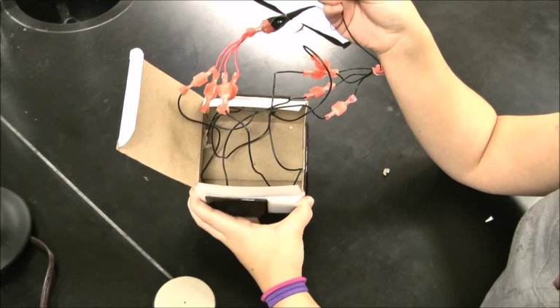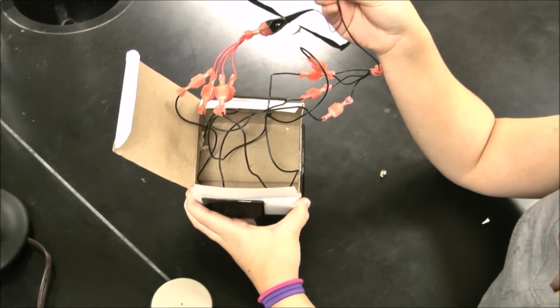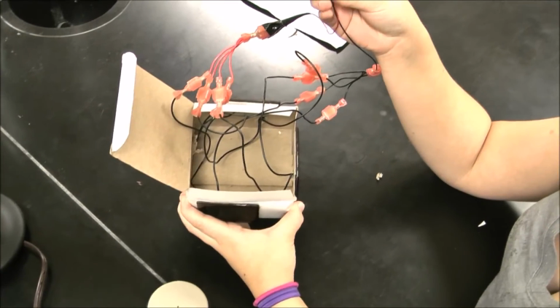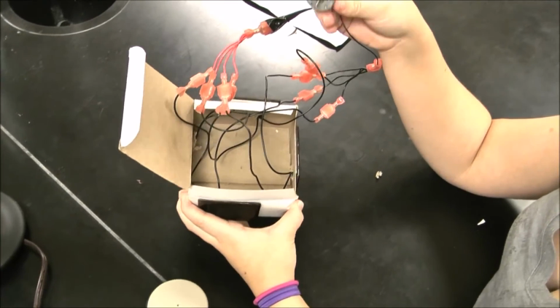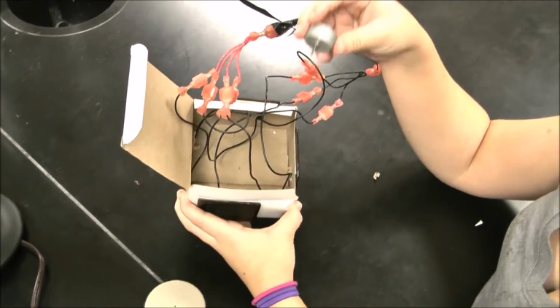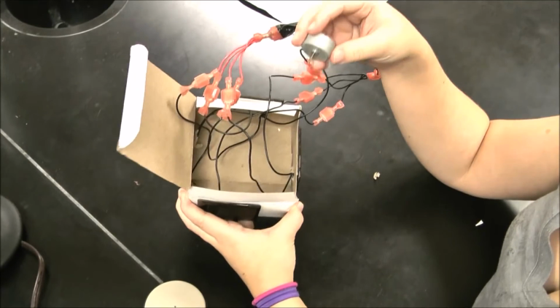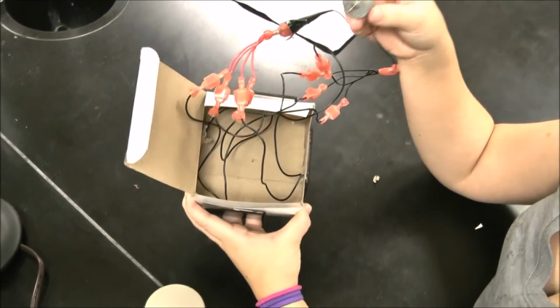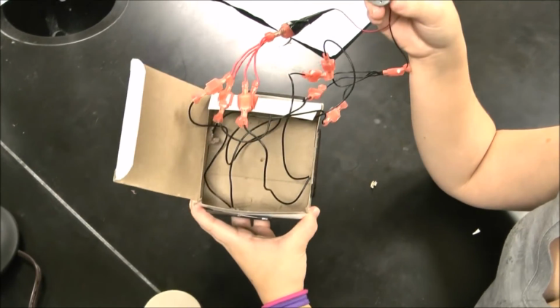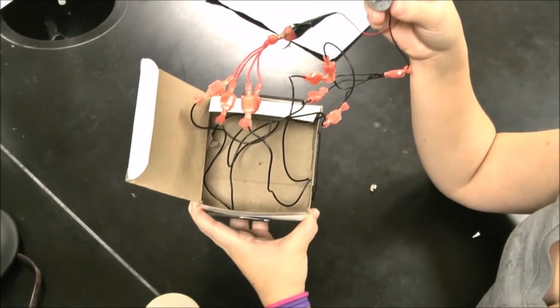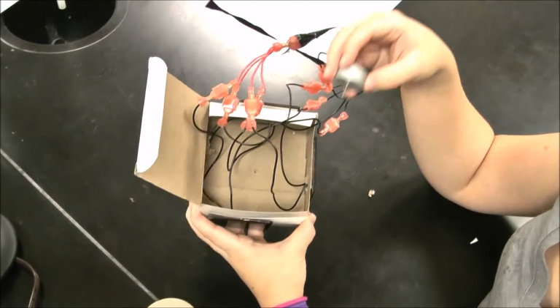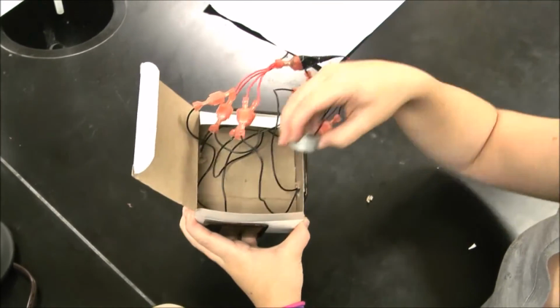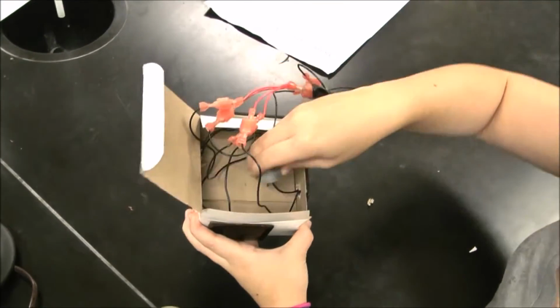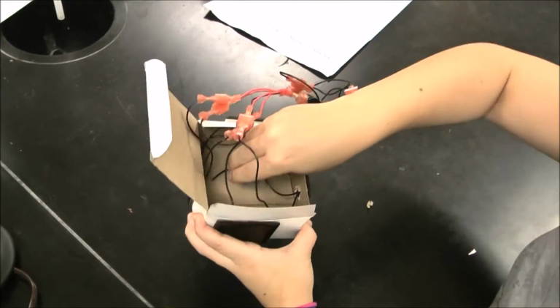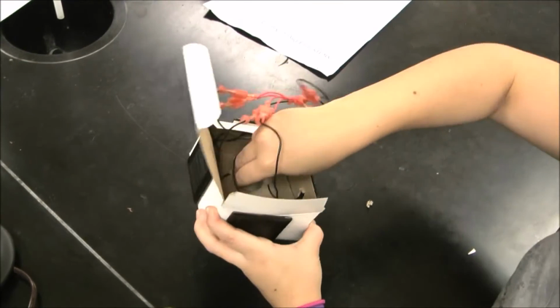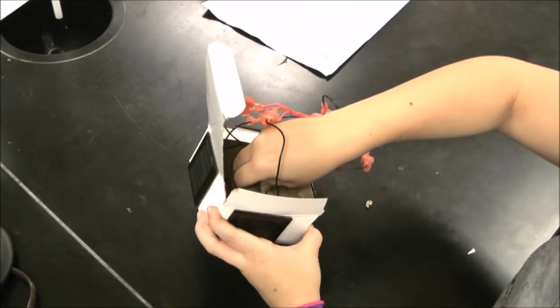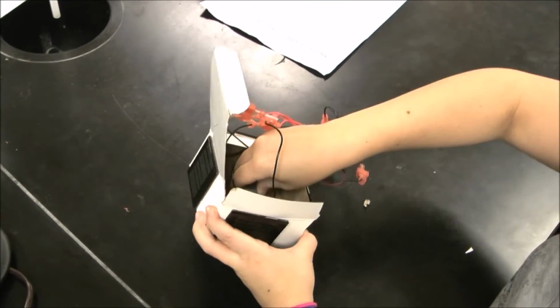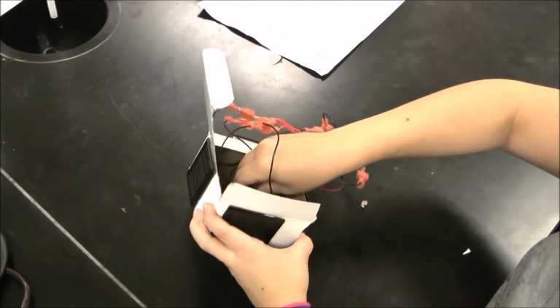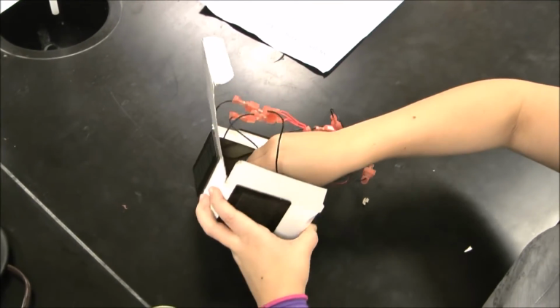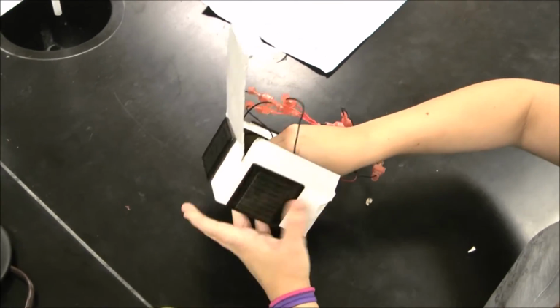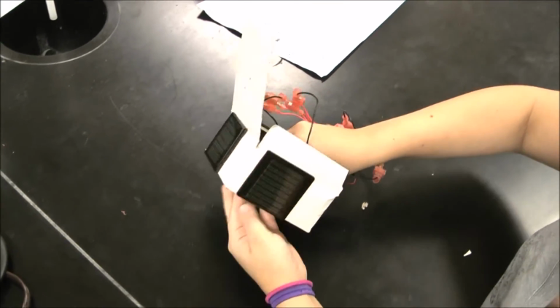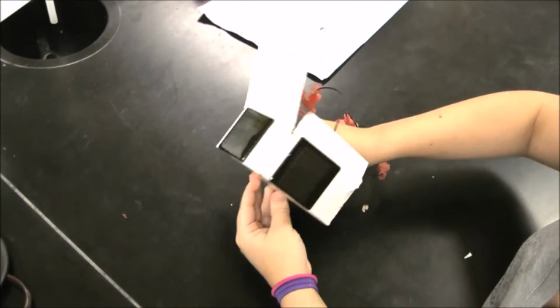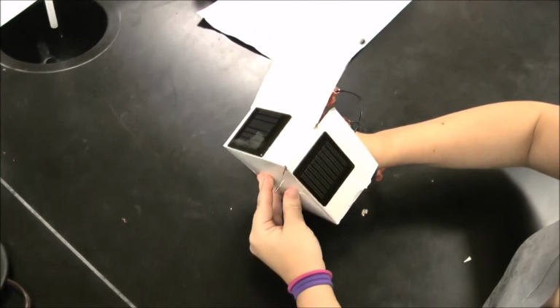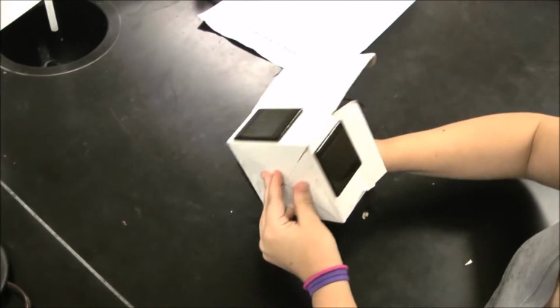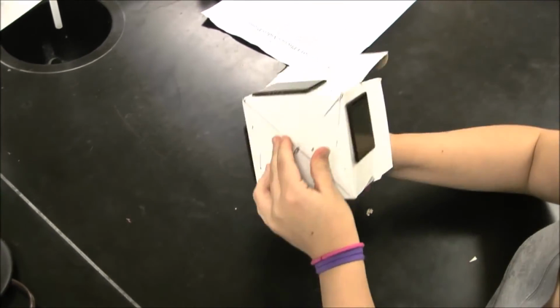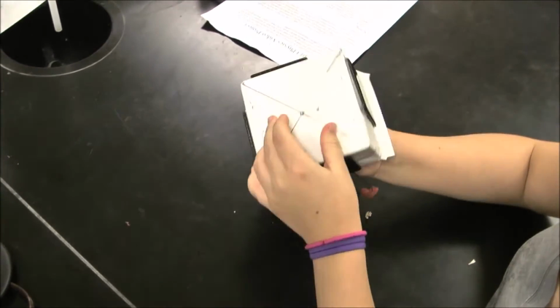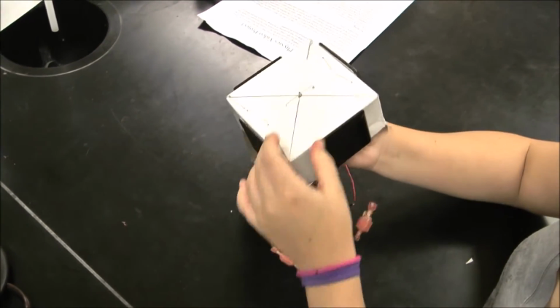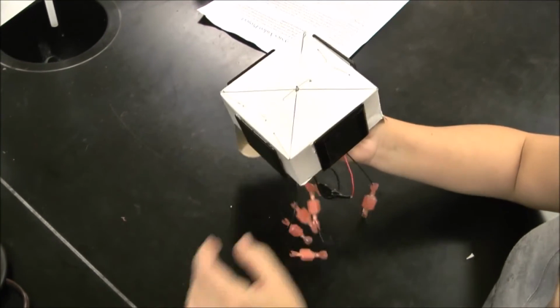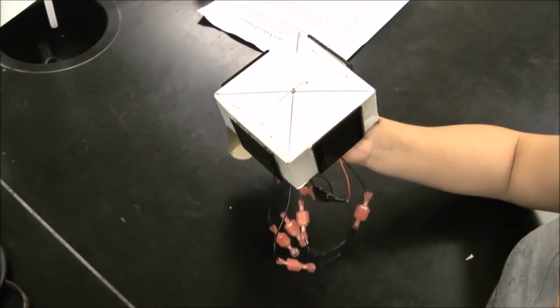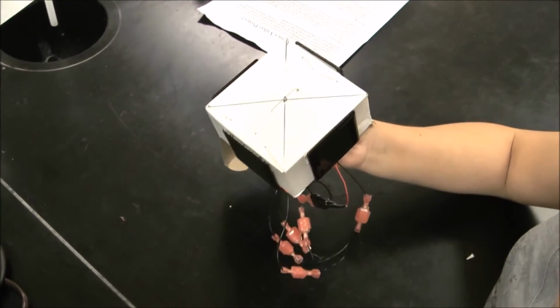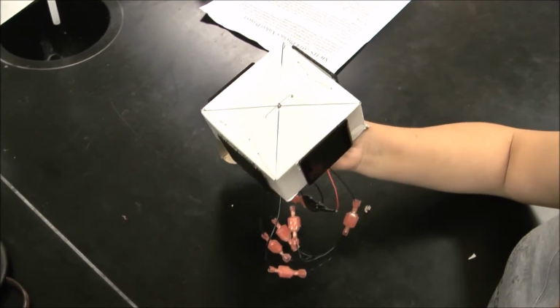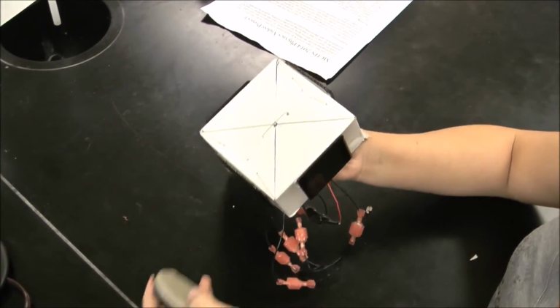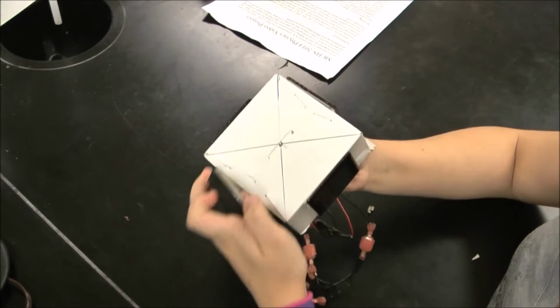Next, we will put the motor in a hole at the bottom of the box, so that way we can attach the wheel.